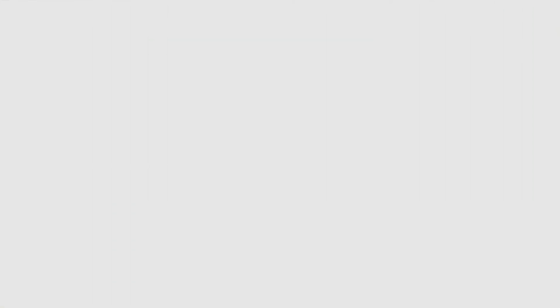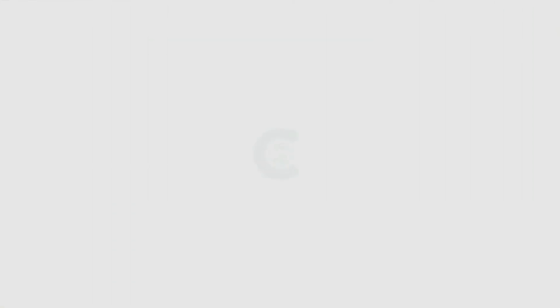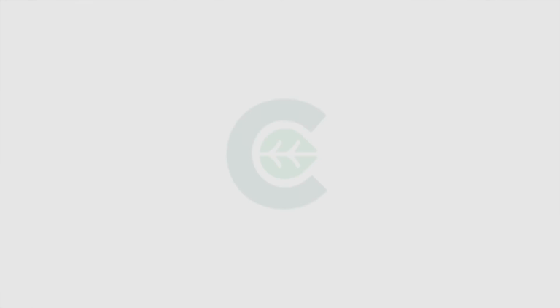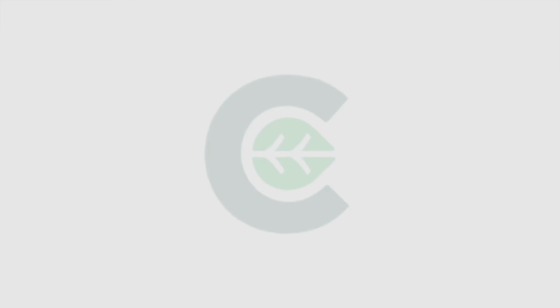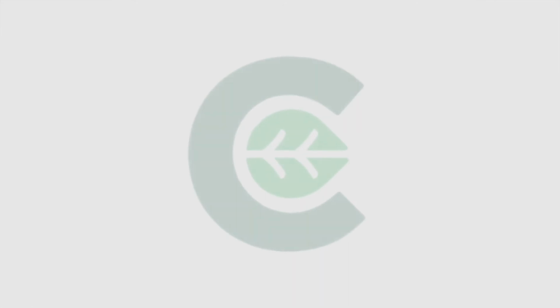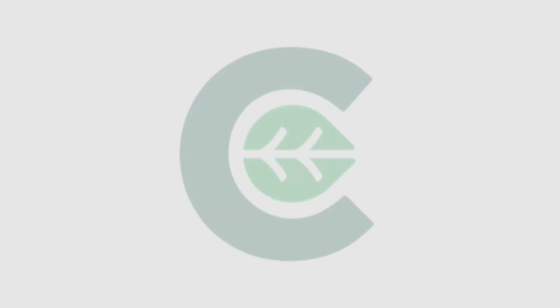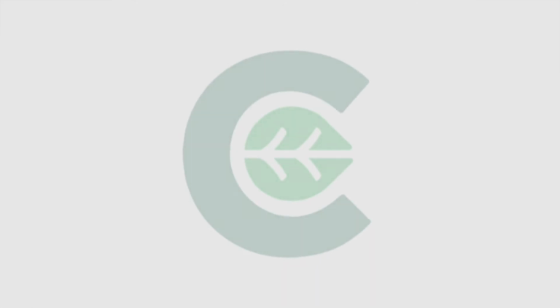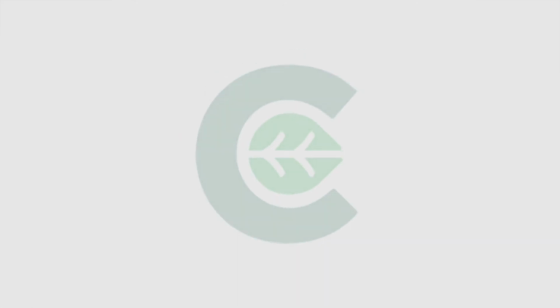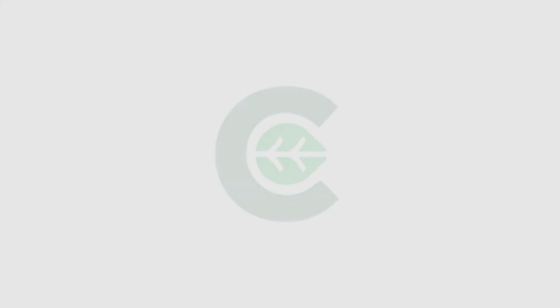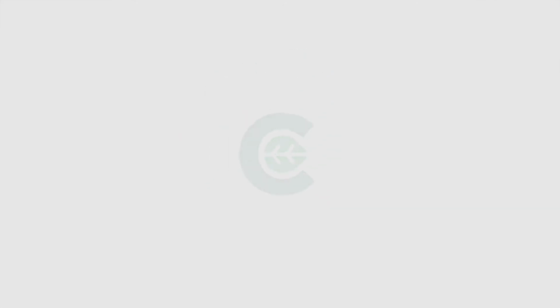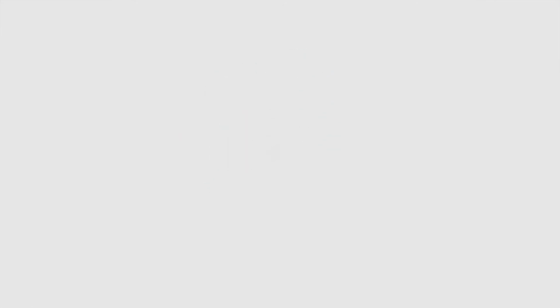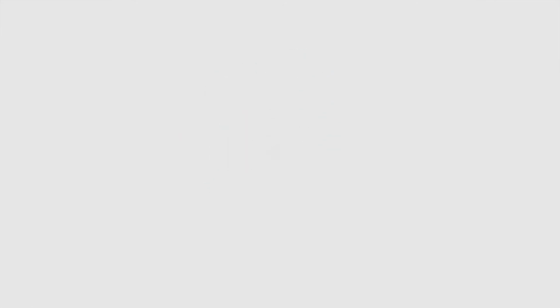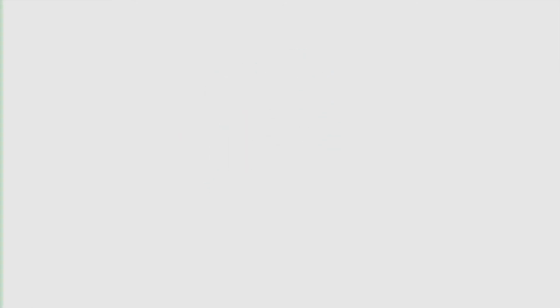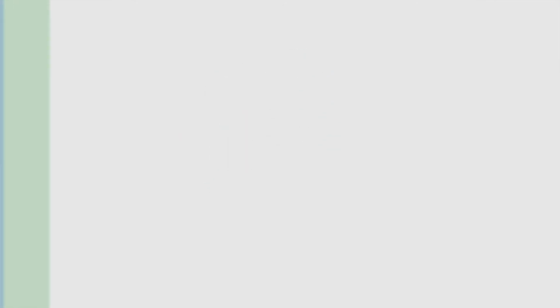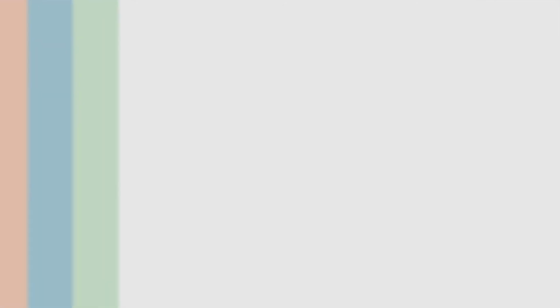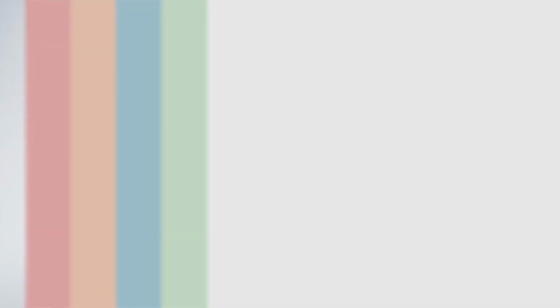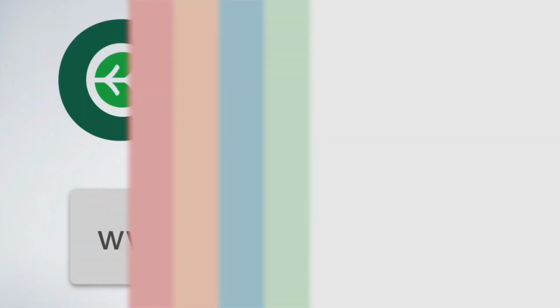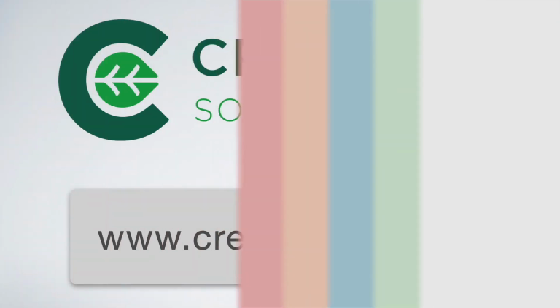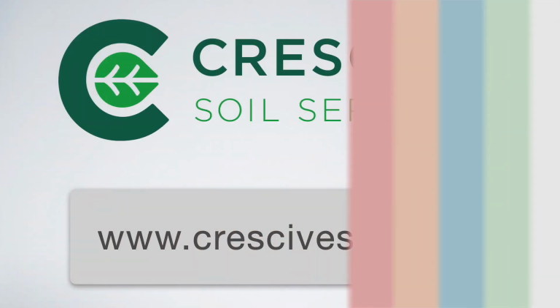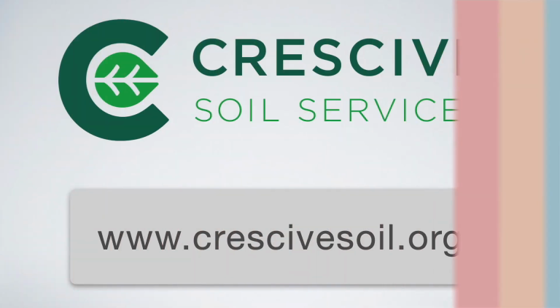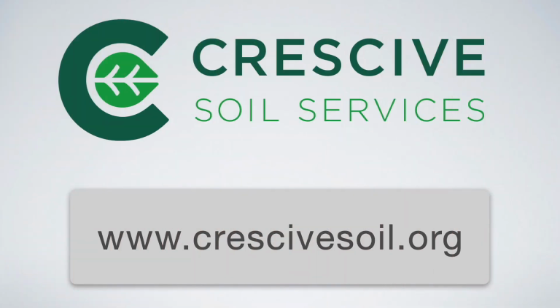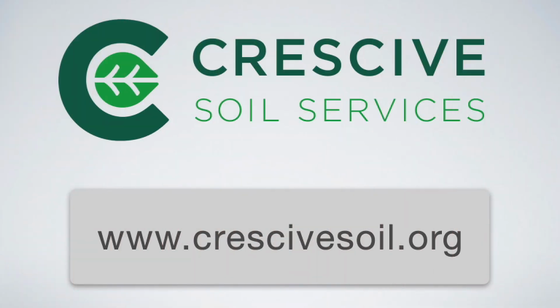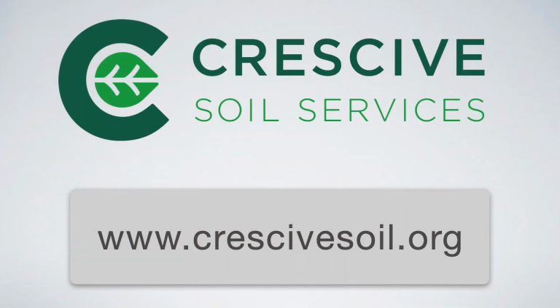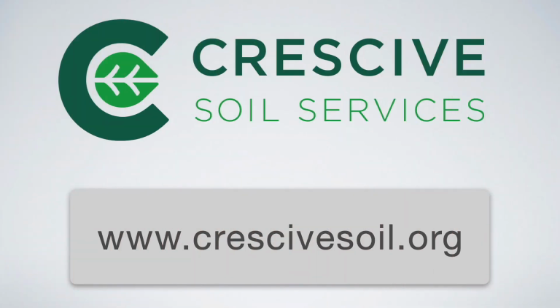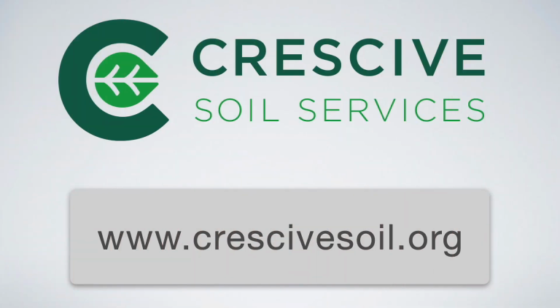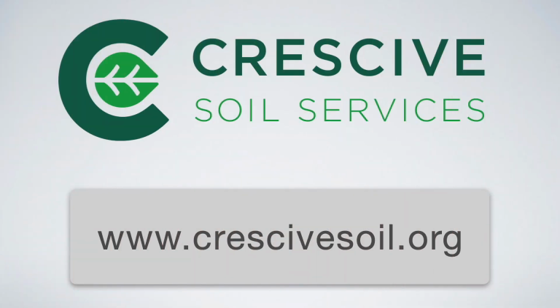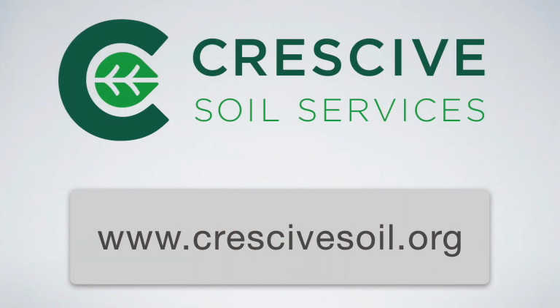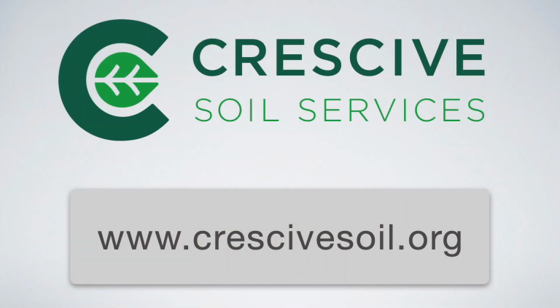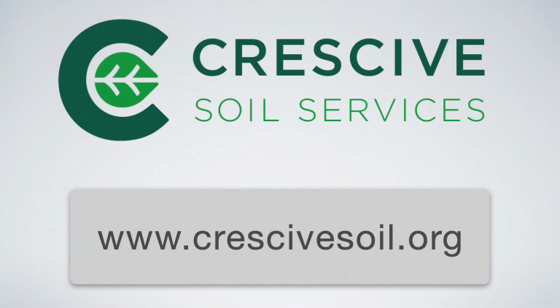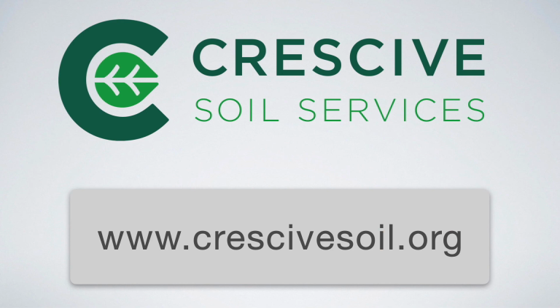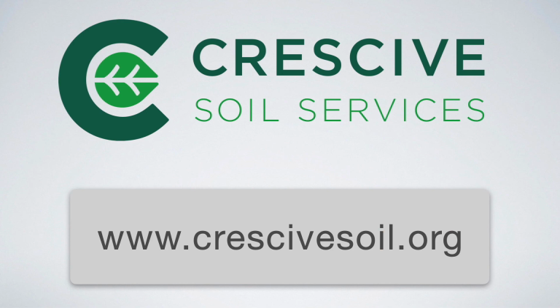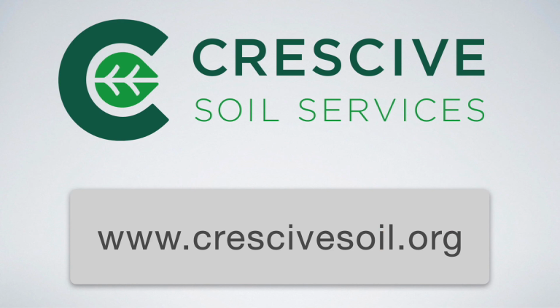So hopefully that gives you a good idea of what each of those moisture levels actually looks like.